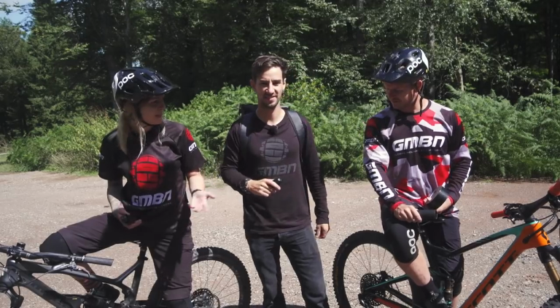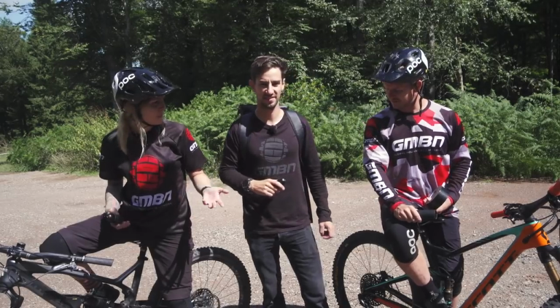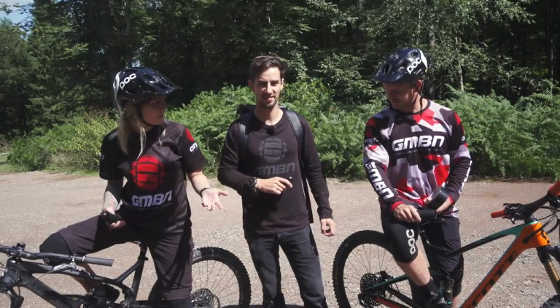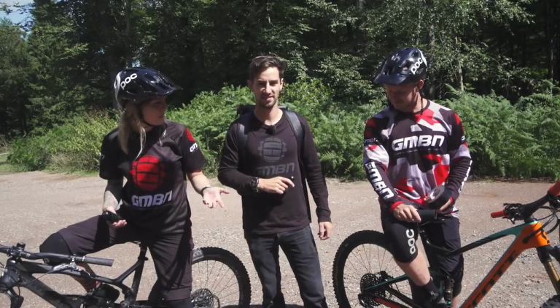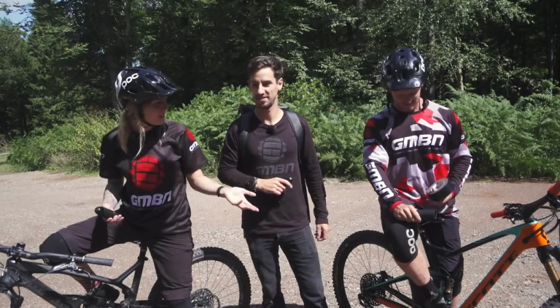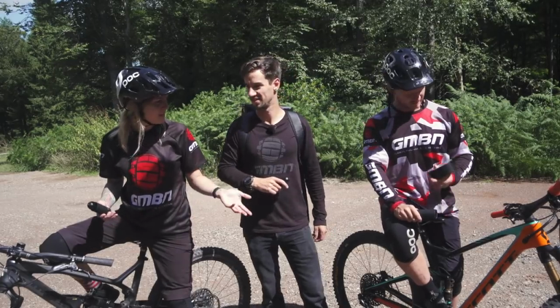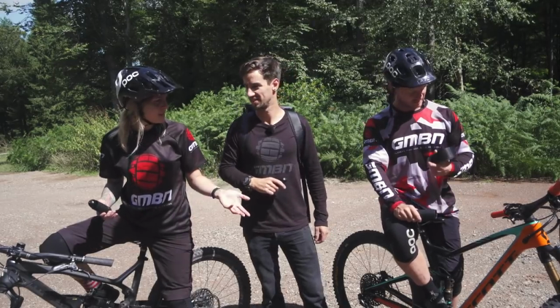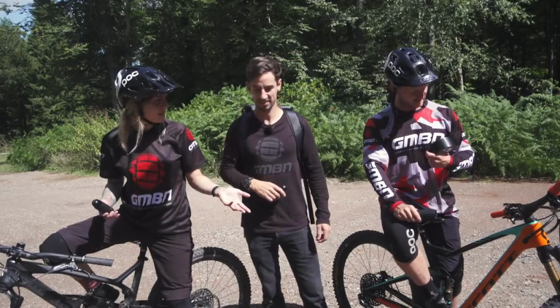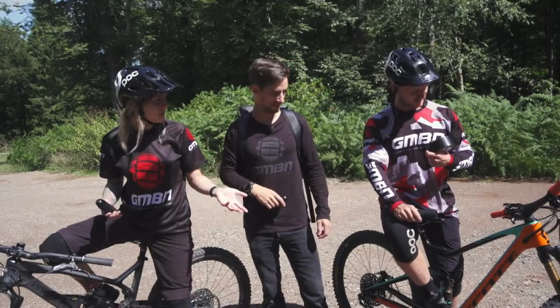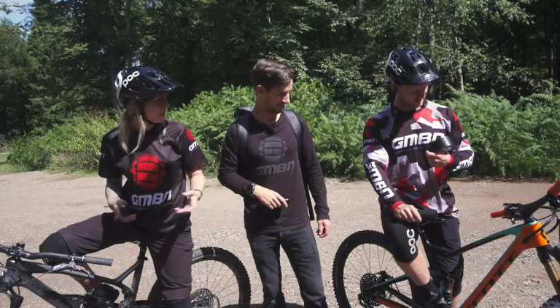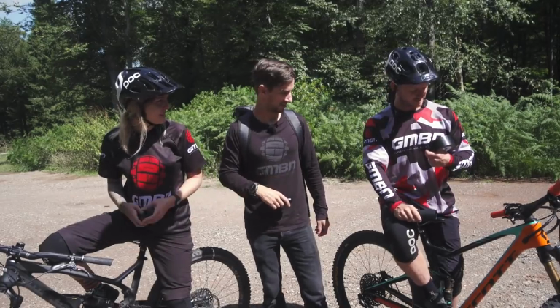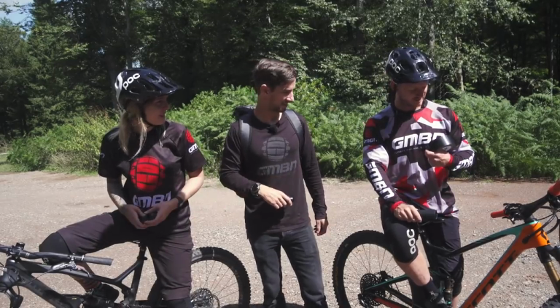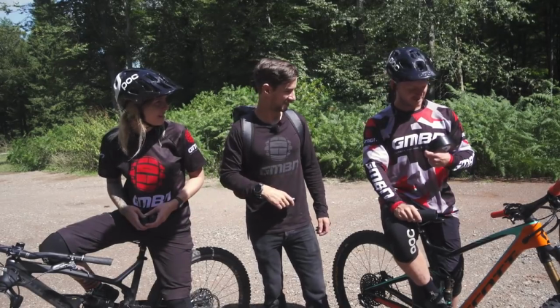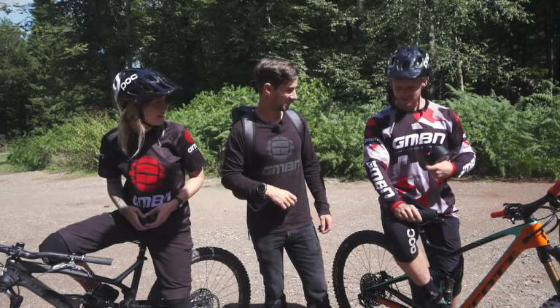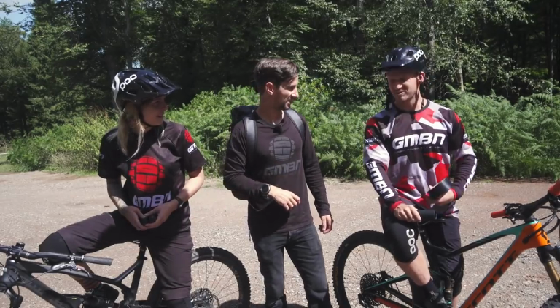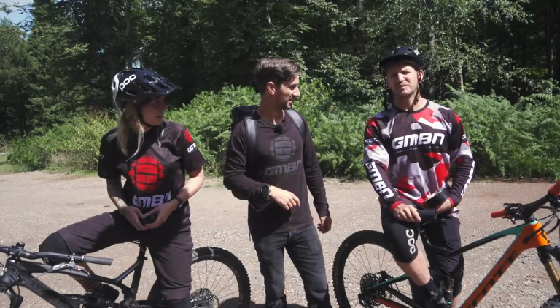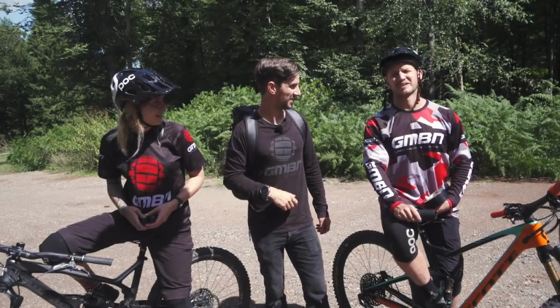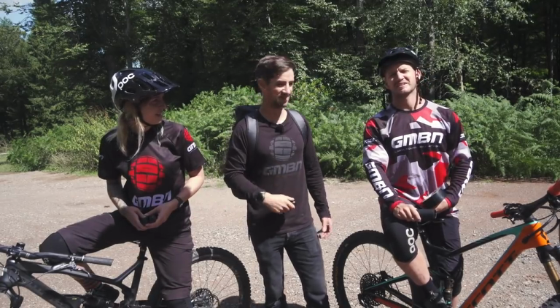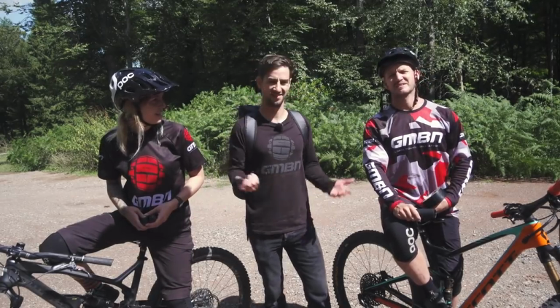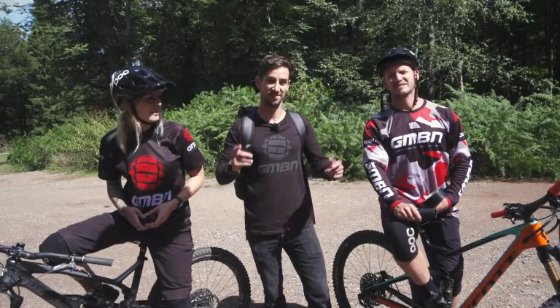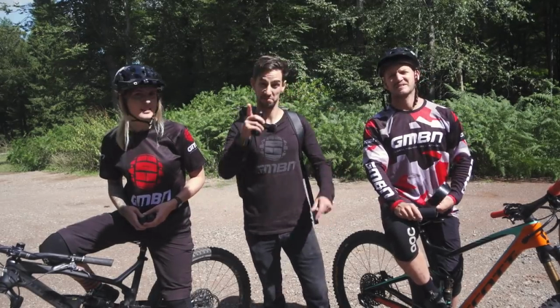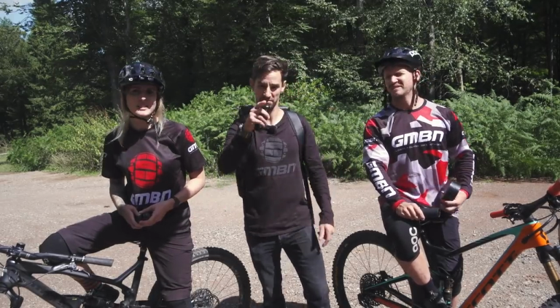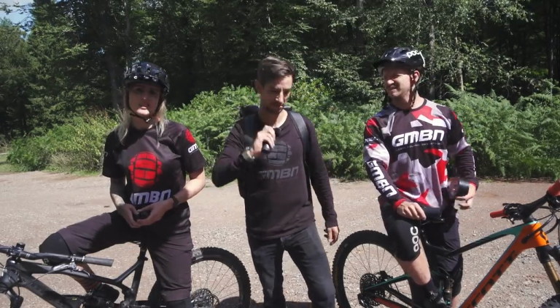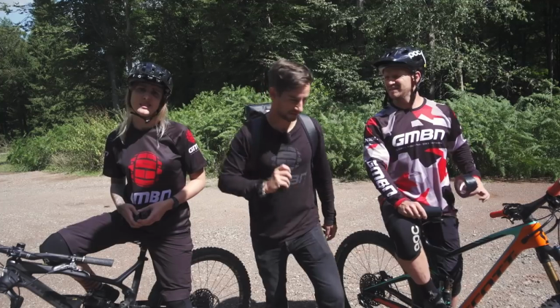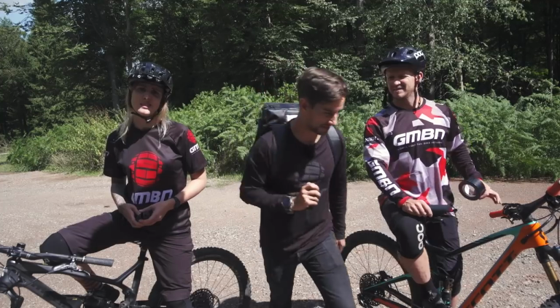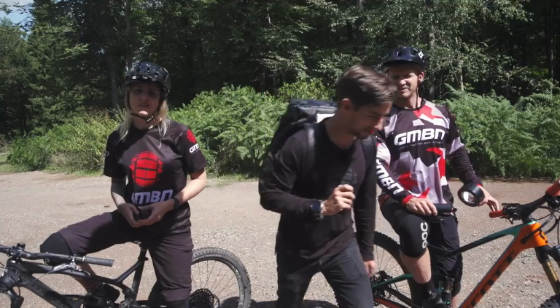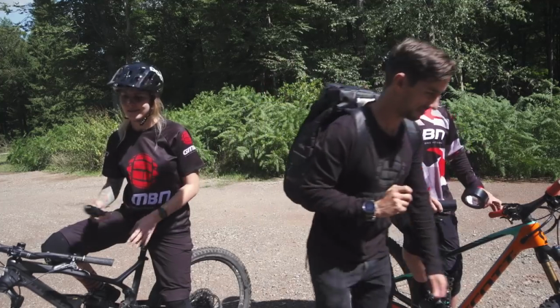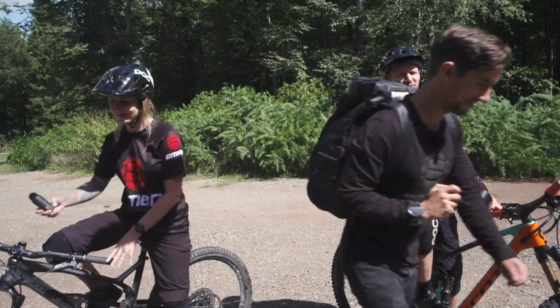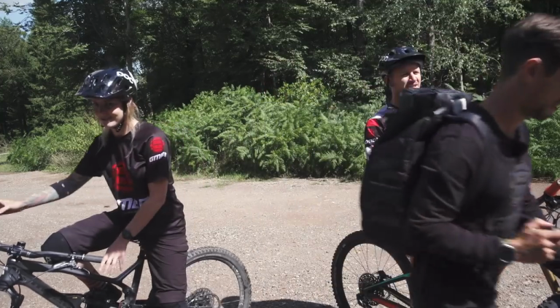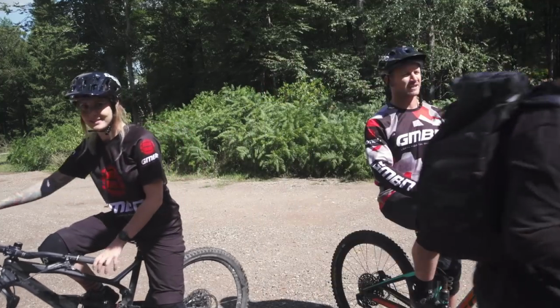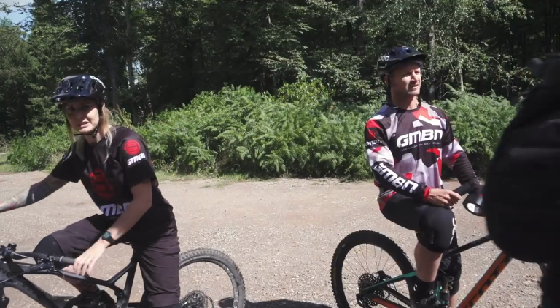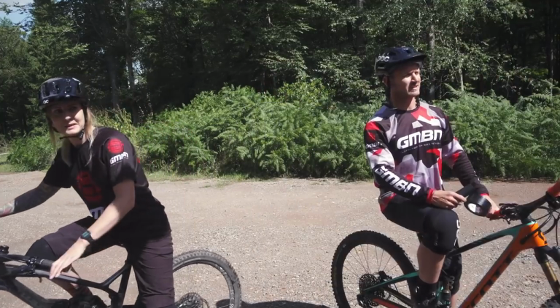Blake, why have you got duct tape? Where's your bike? You're in civilian clothing.